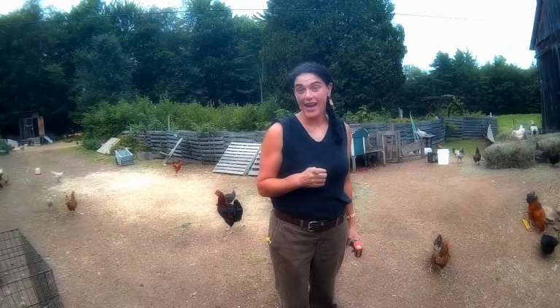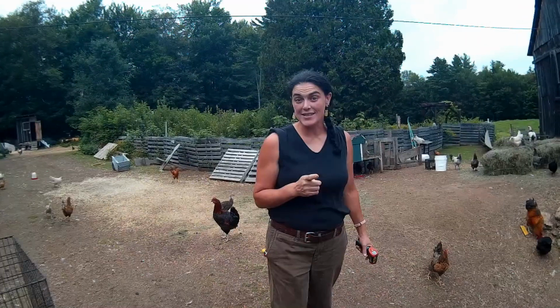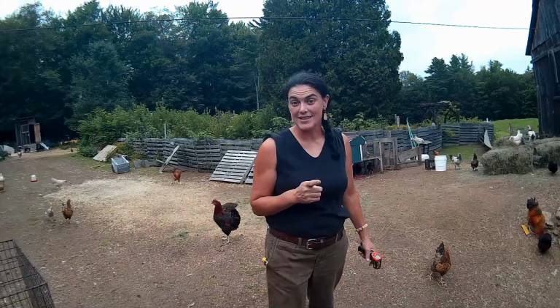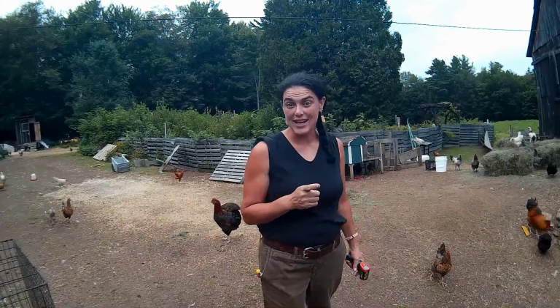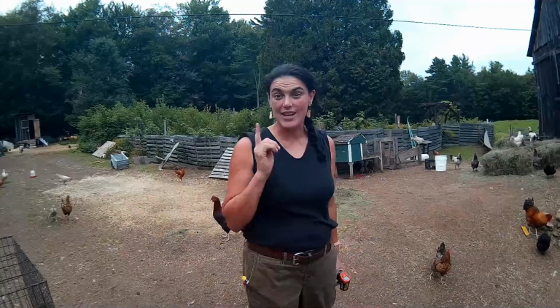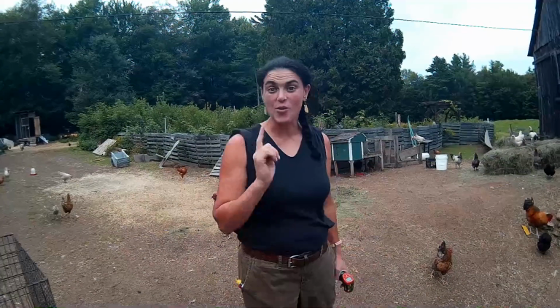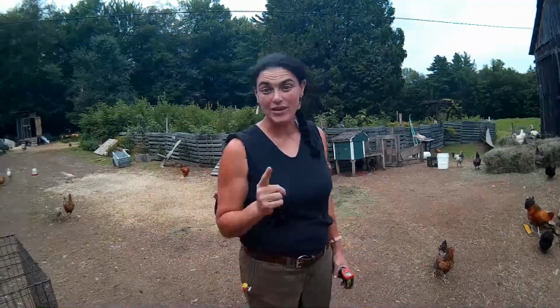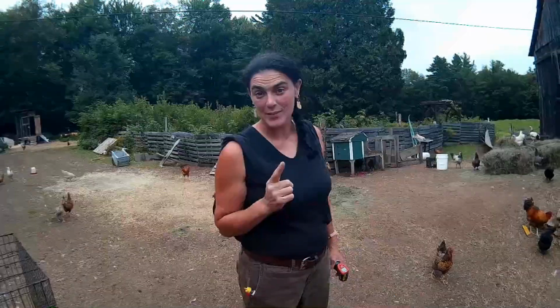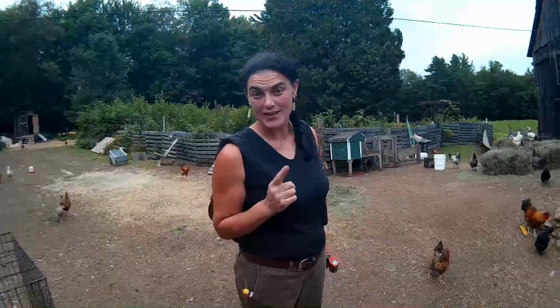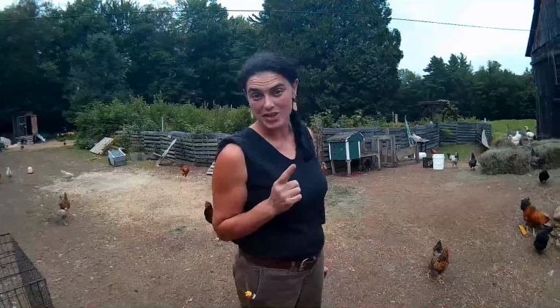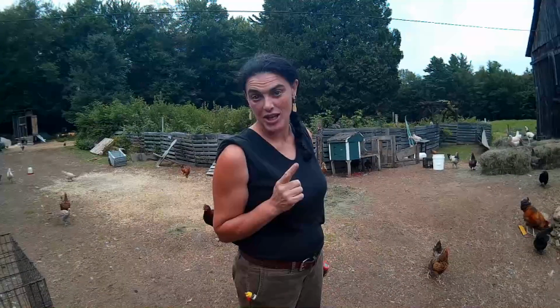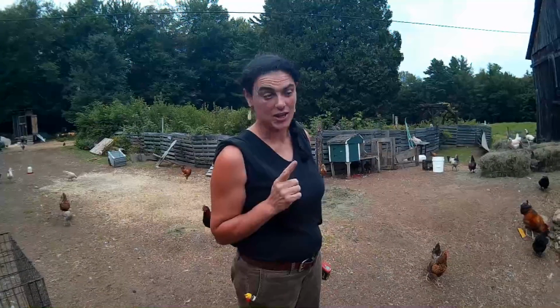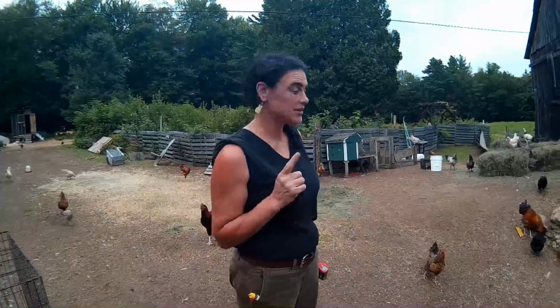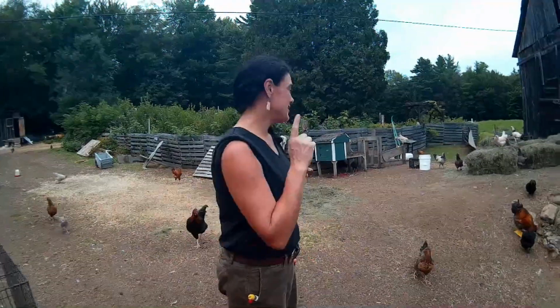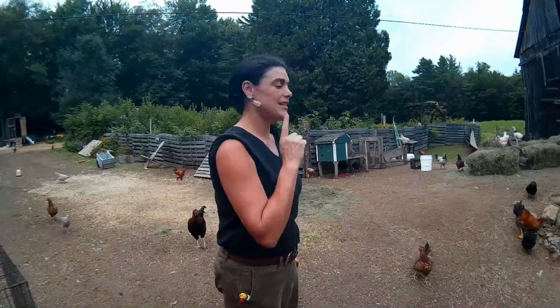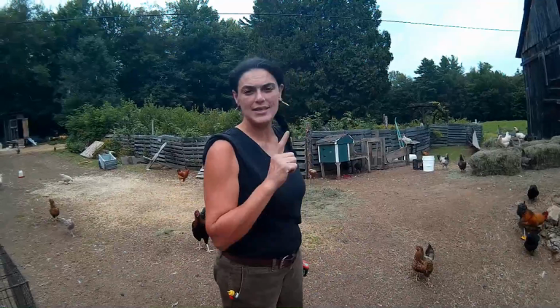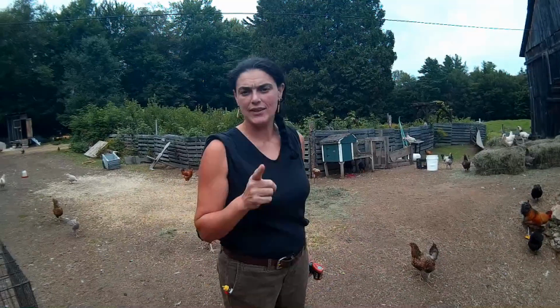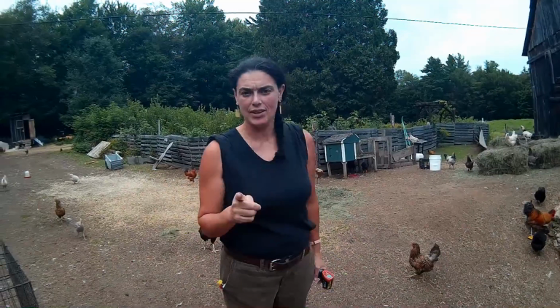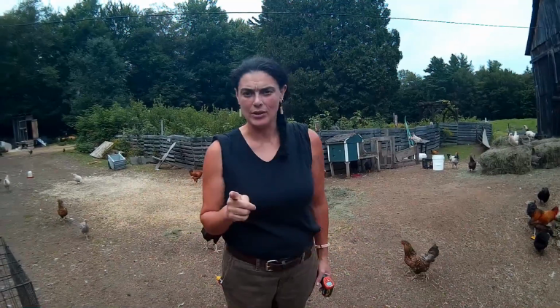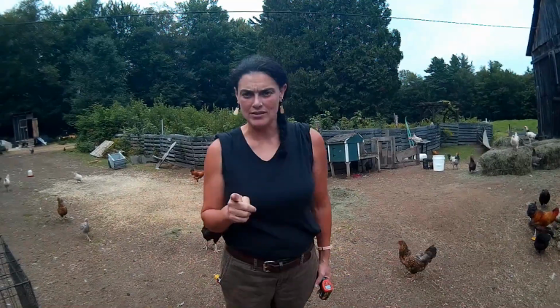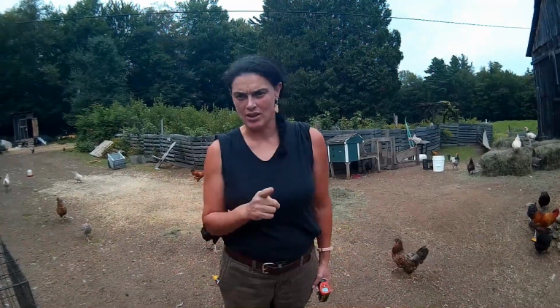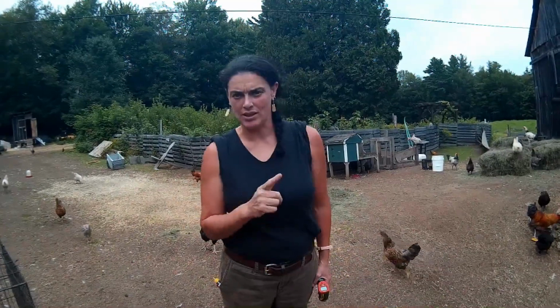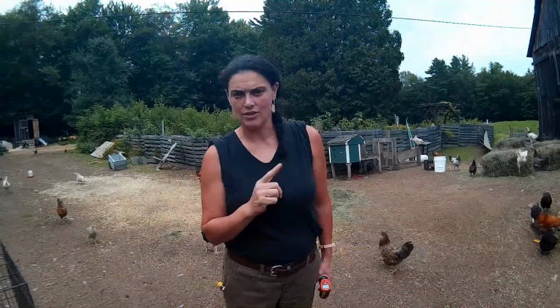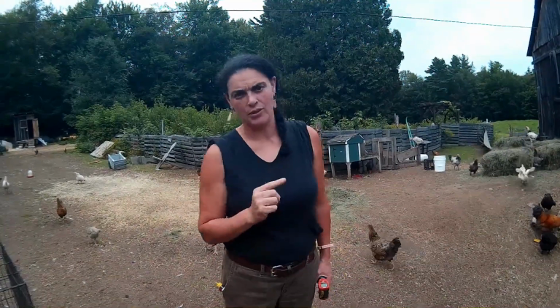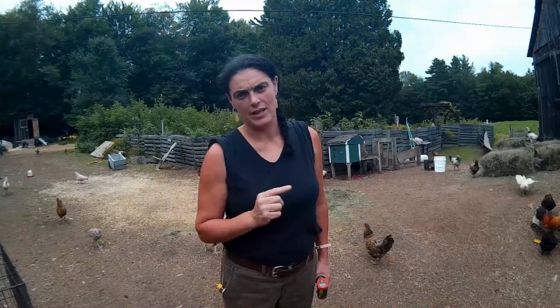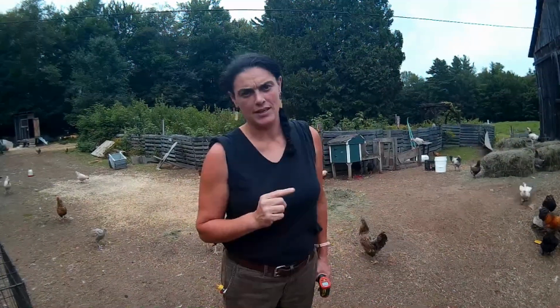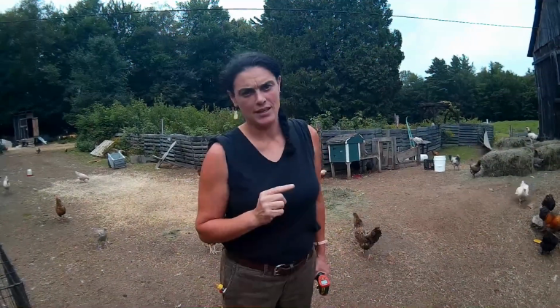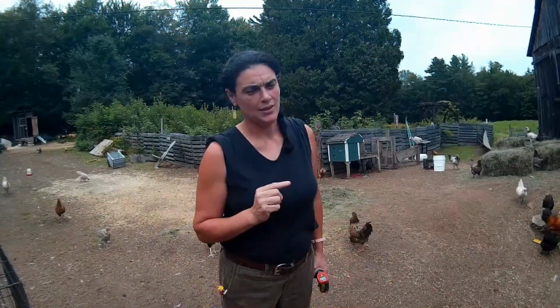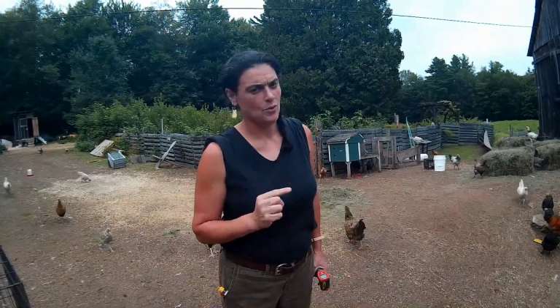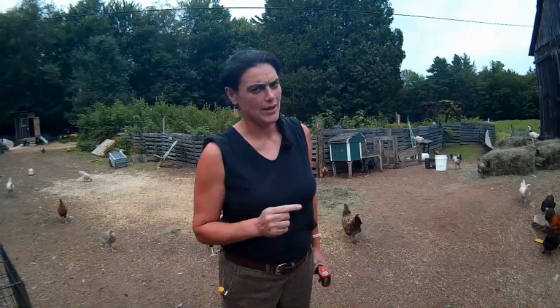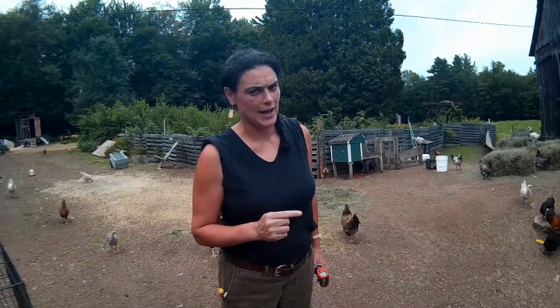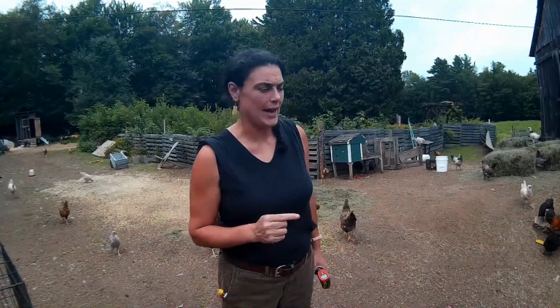Hey guys, it's Annie. Welcome back to the channel. Today's video is on green wet hay.